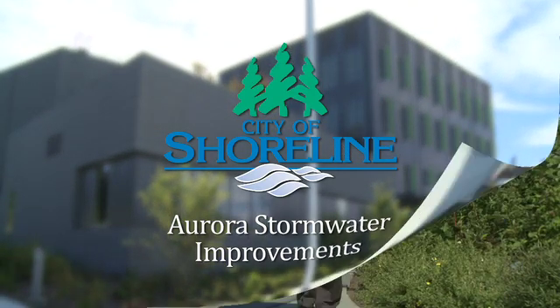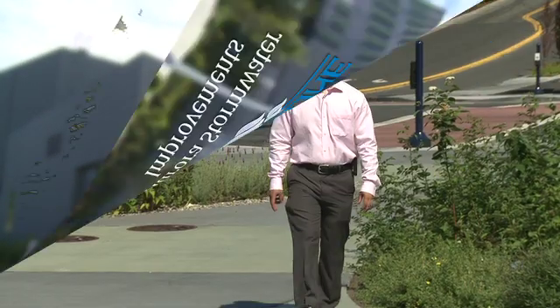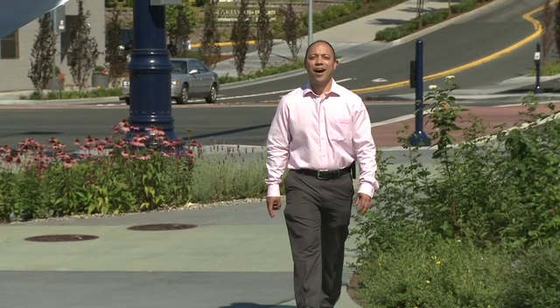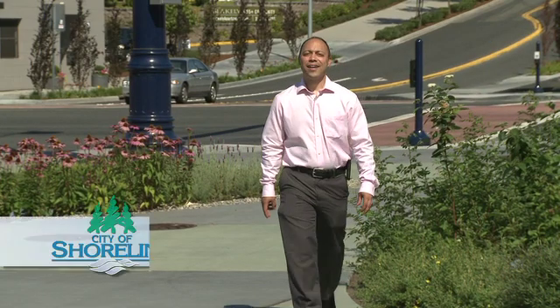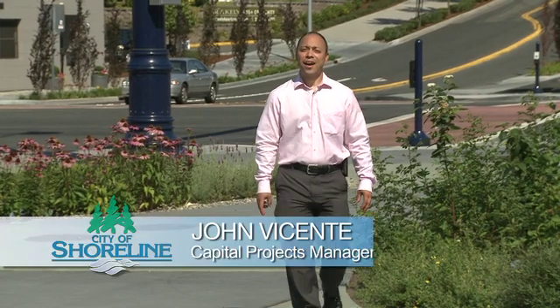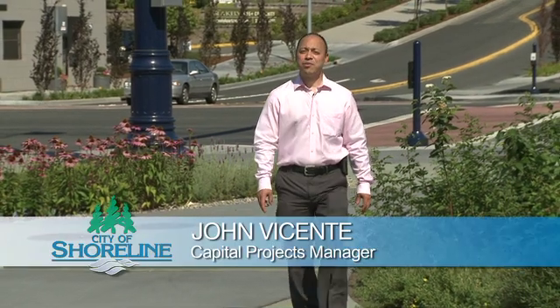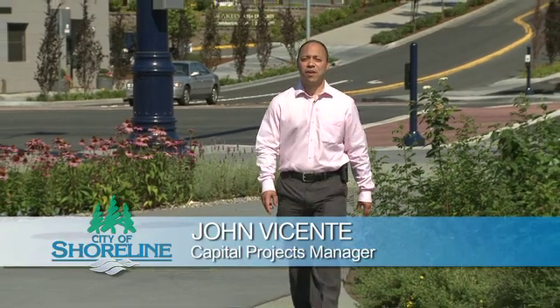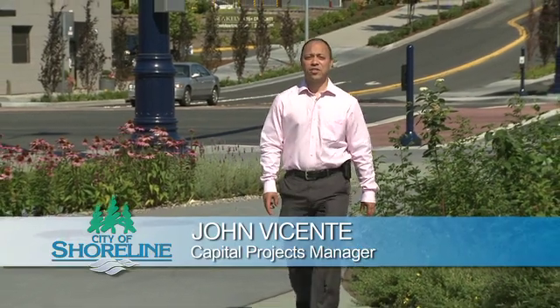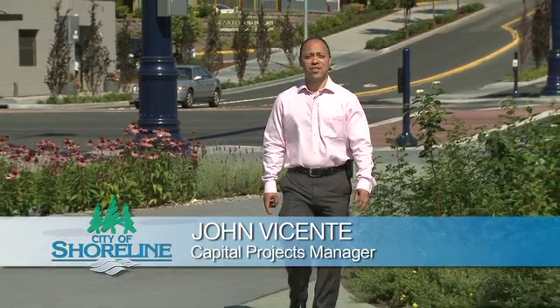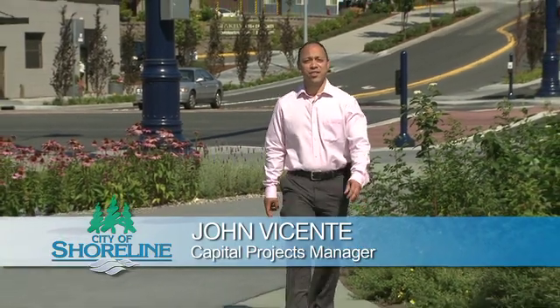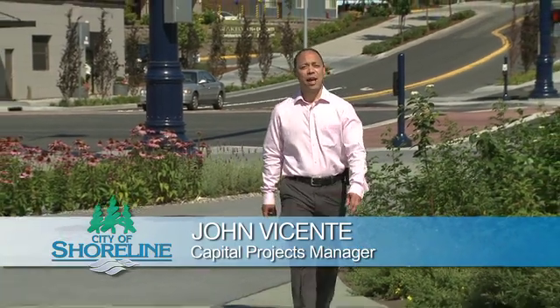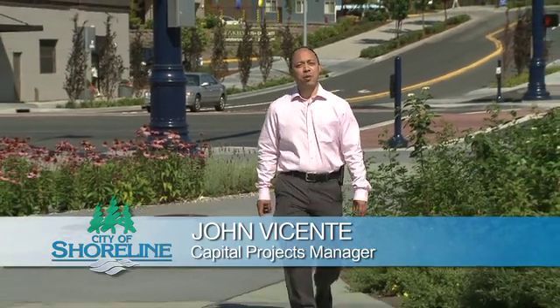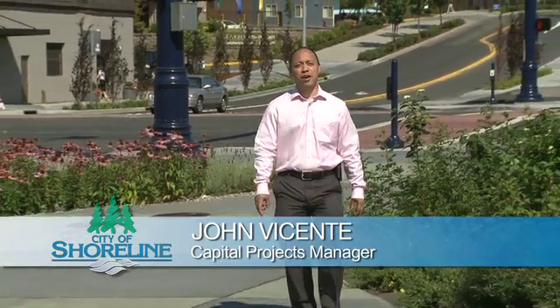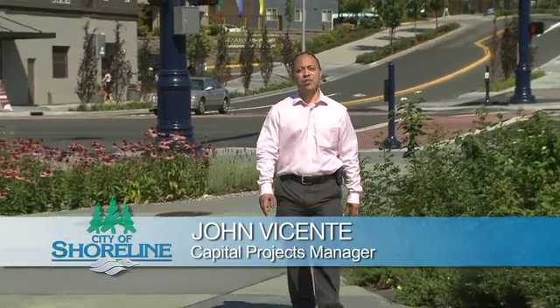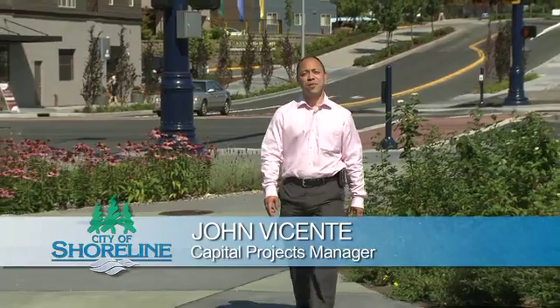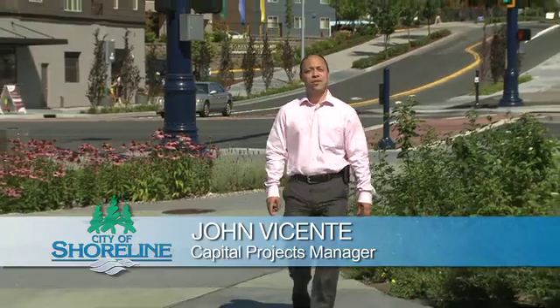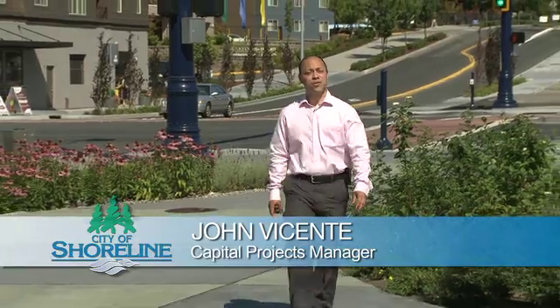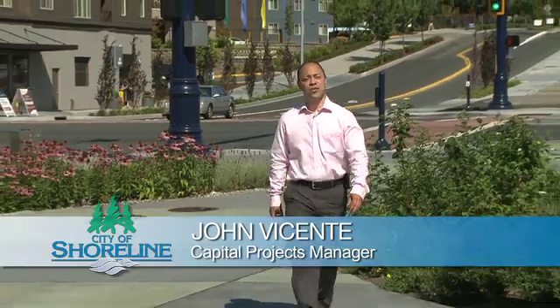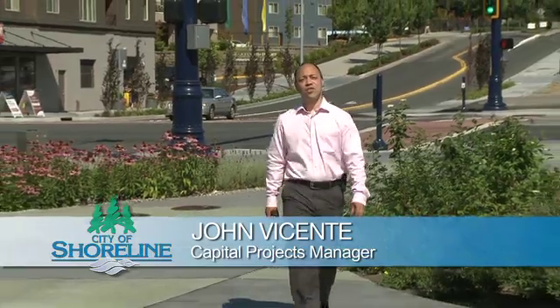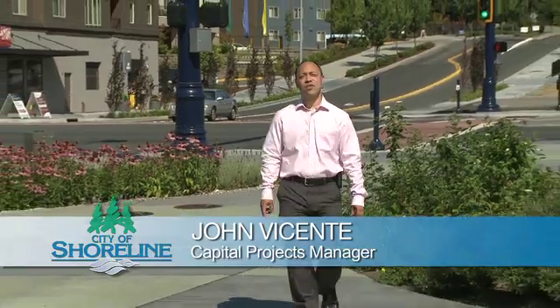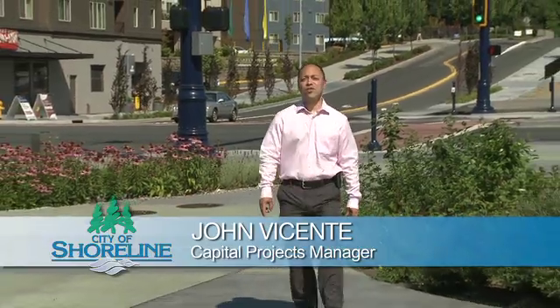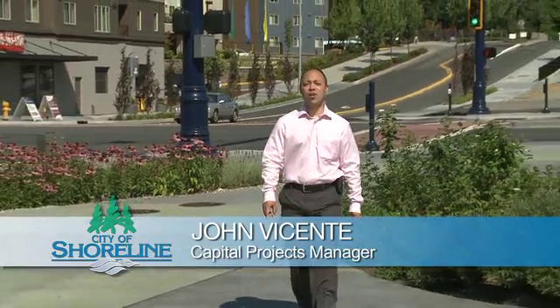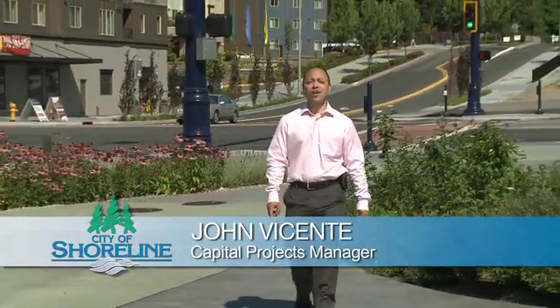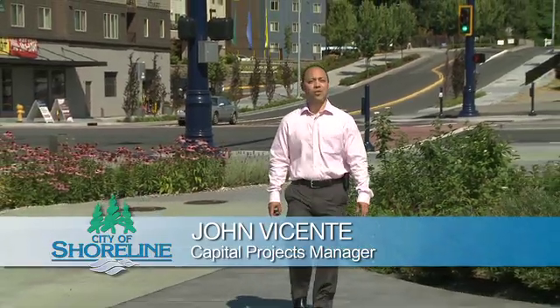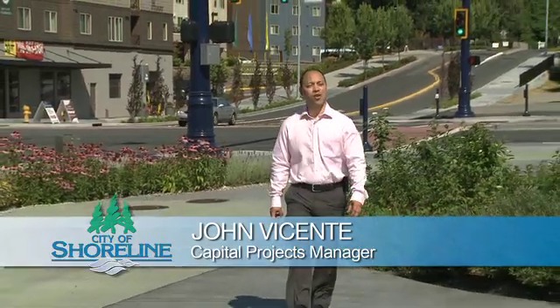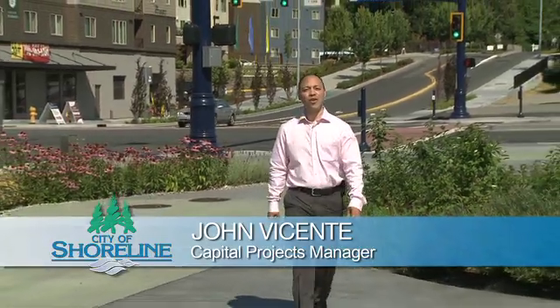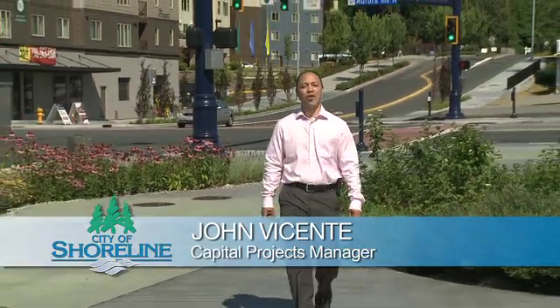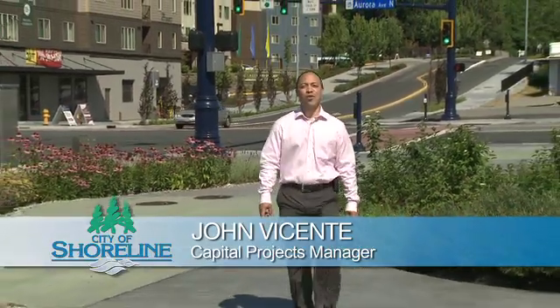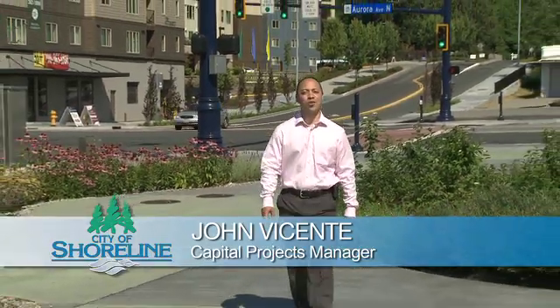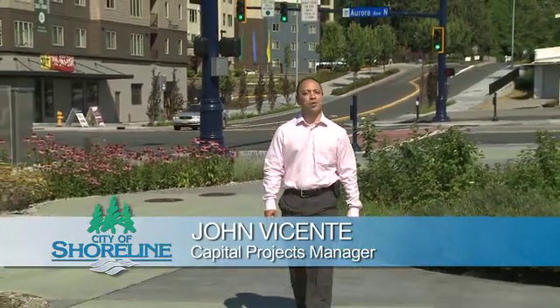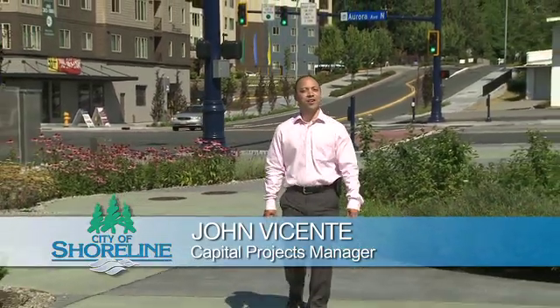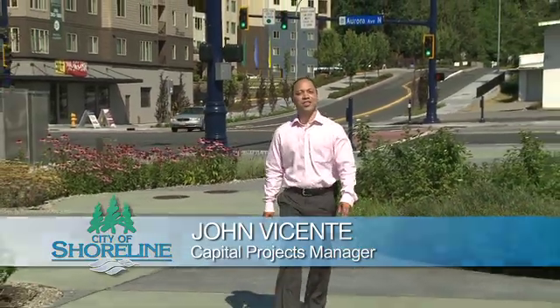Hi, I'm John Vicente, Capital Projects Manager for the City of Shoreline's Aurora Corridor Improvement Project.